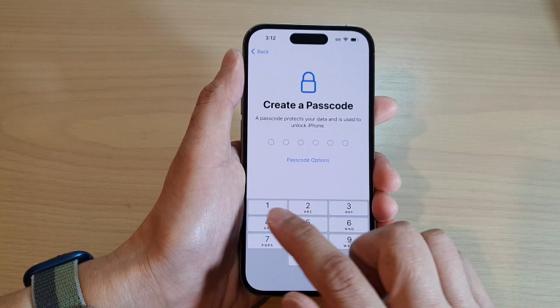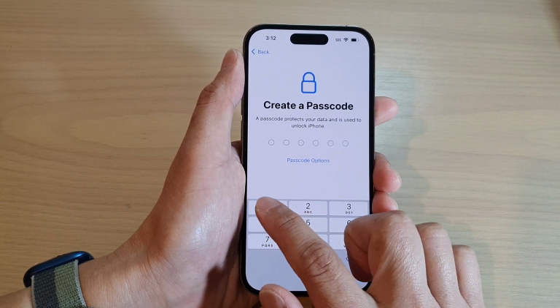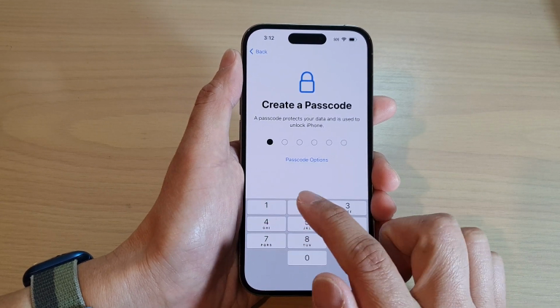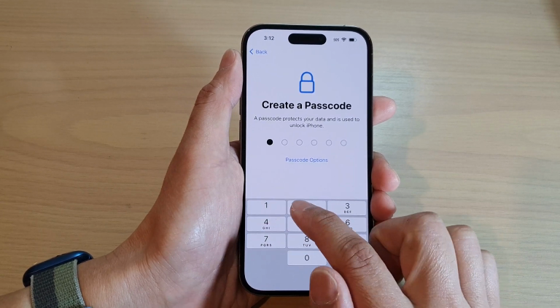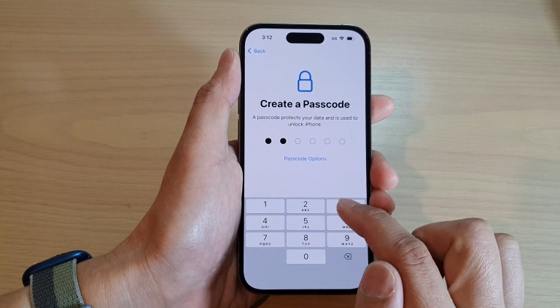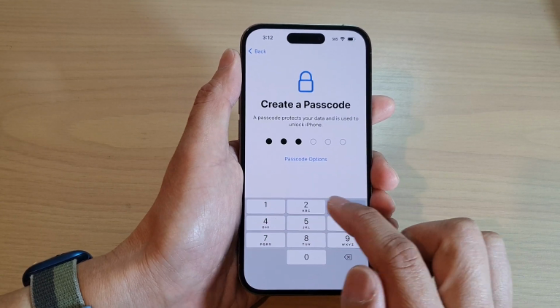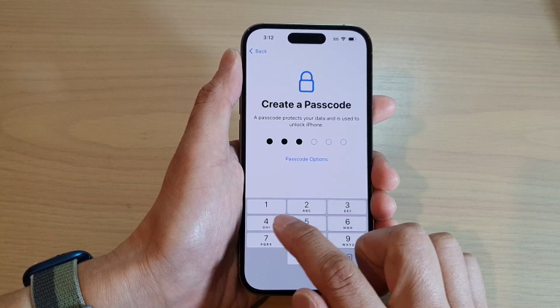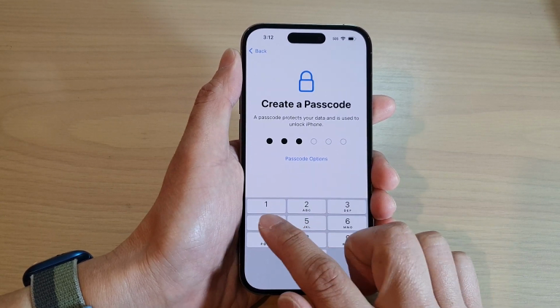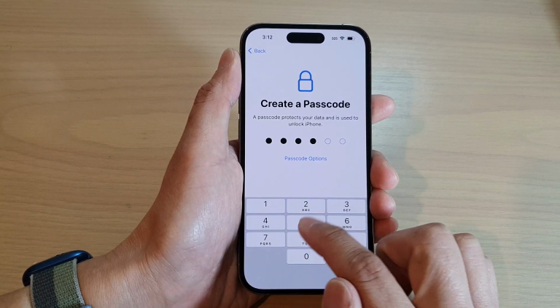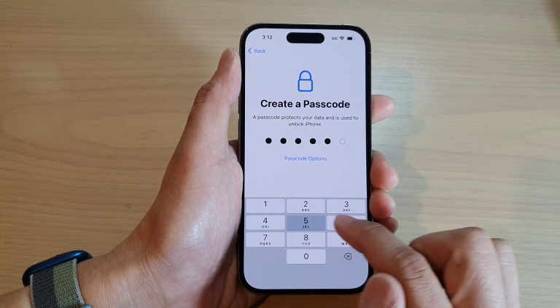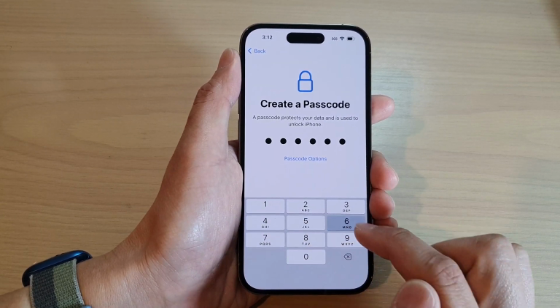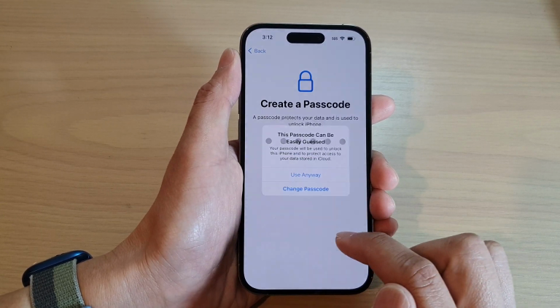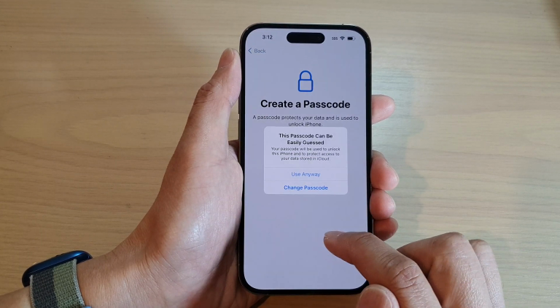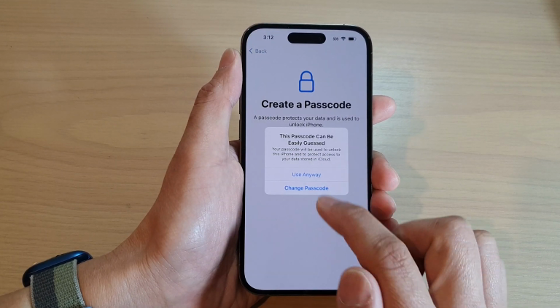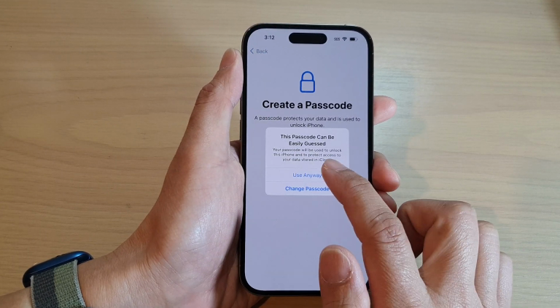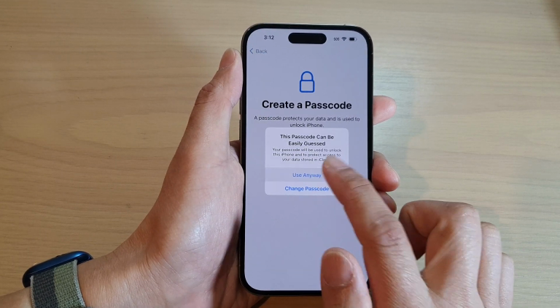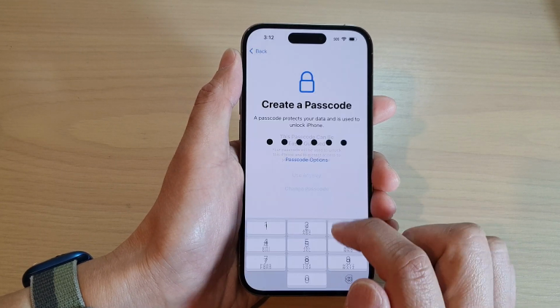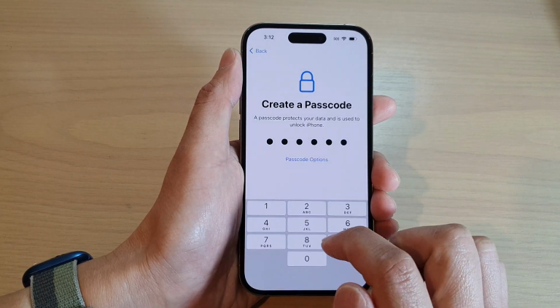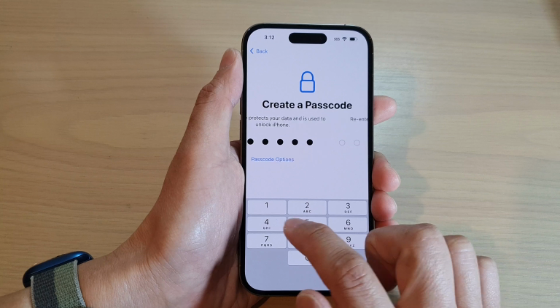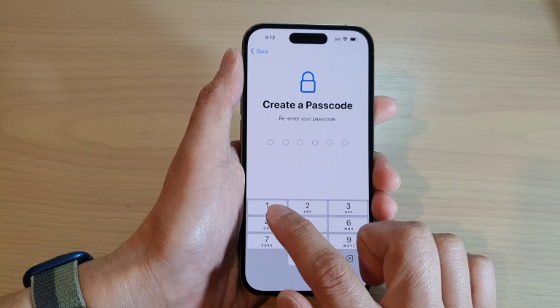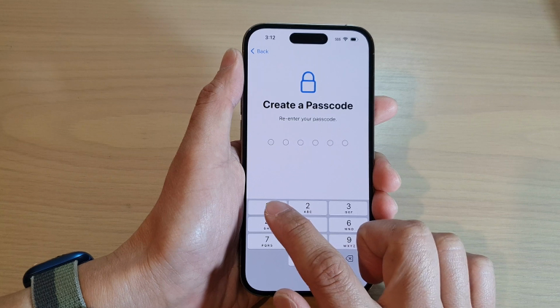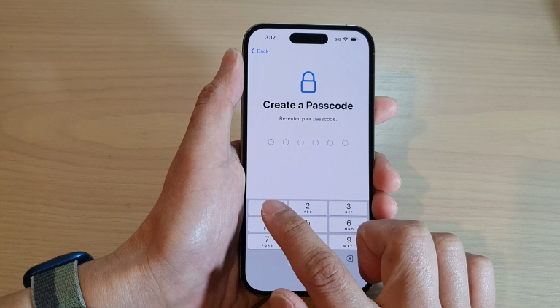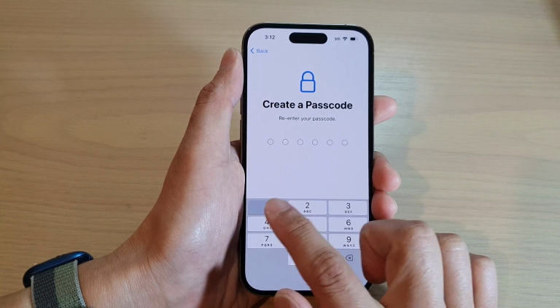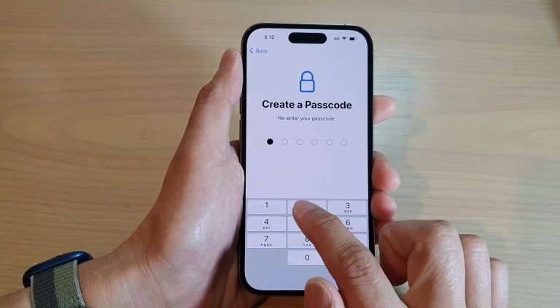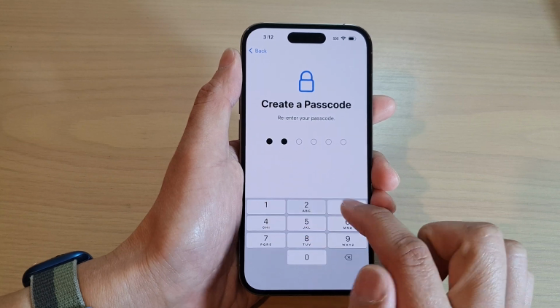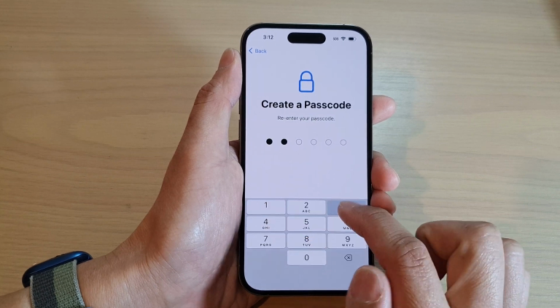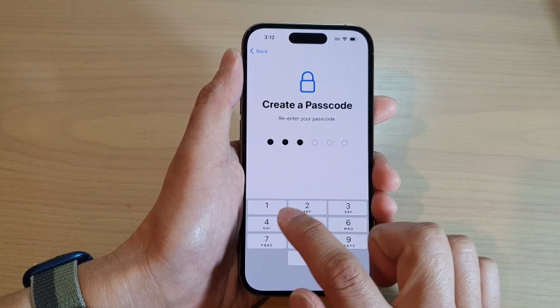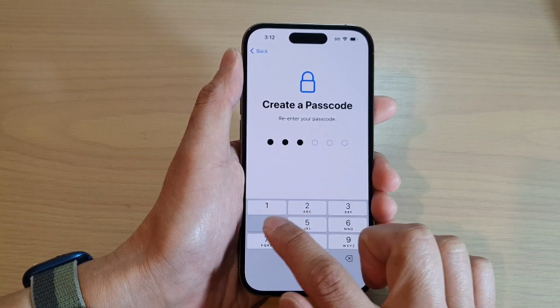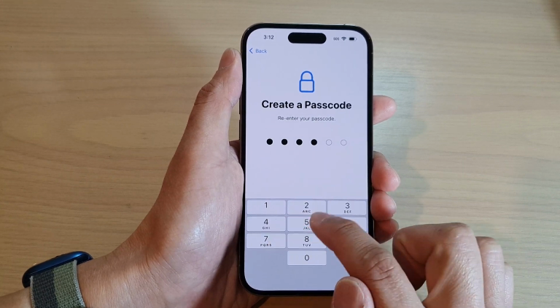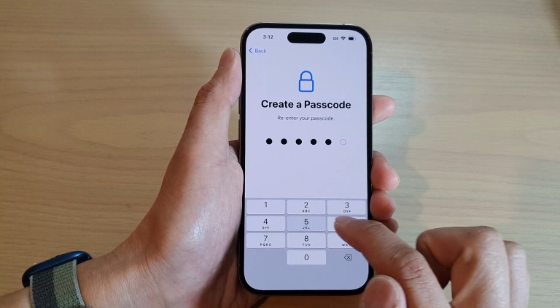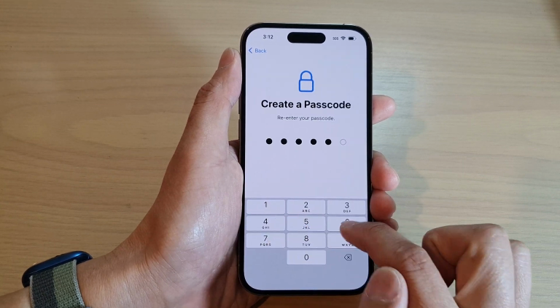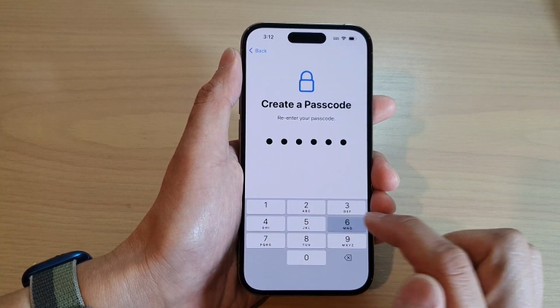I'm going to put in one, two, three, four, five, six, and then I'm going to put in the same password again to confirm.